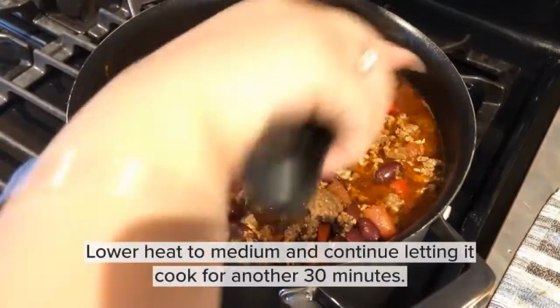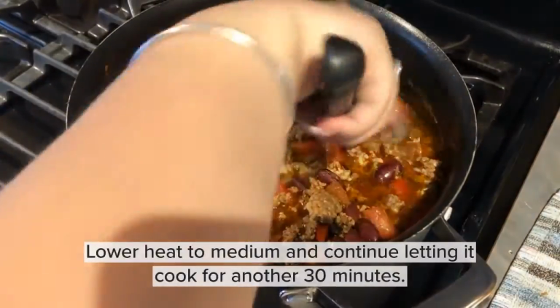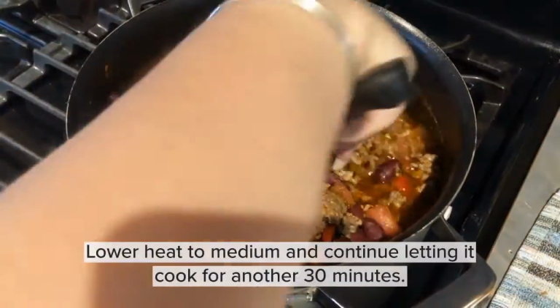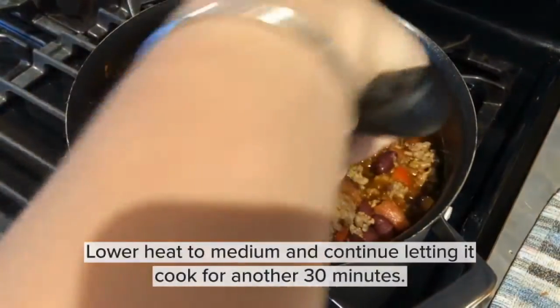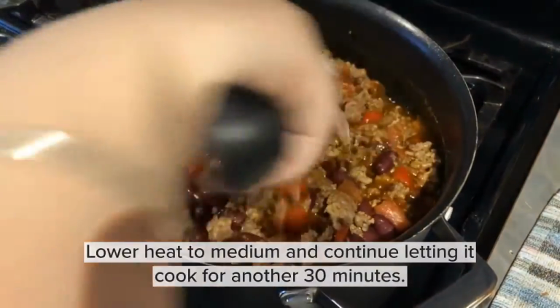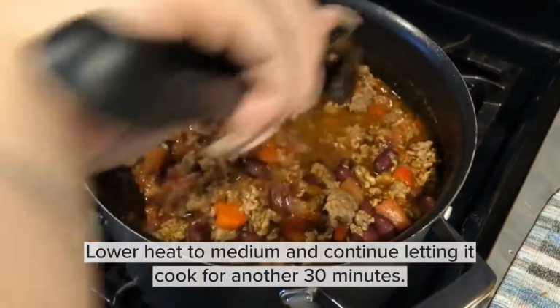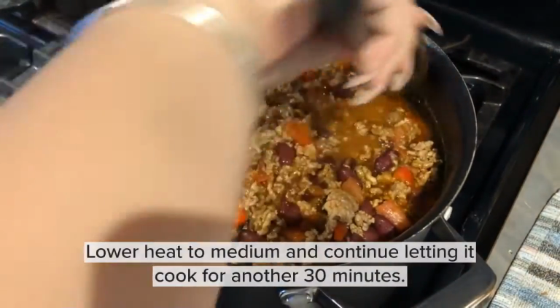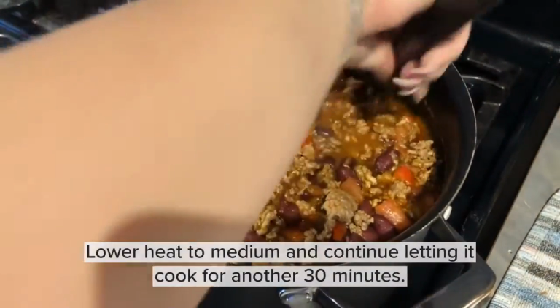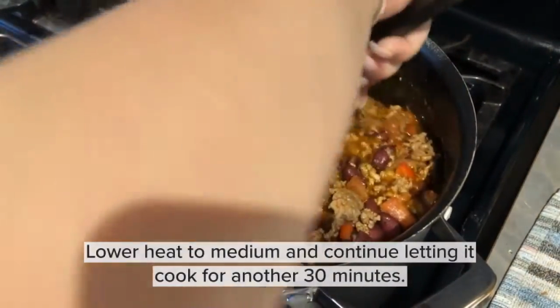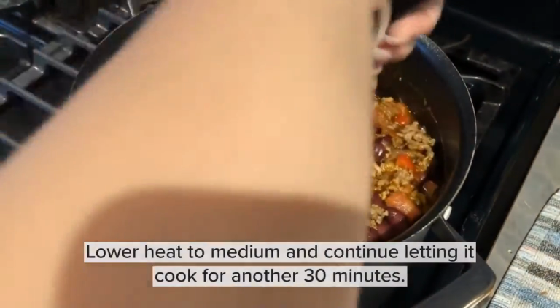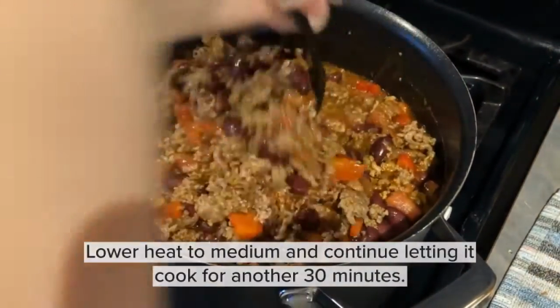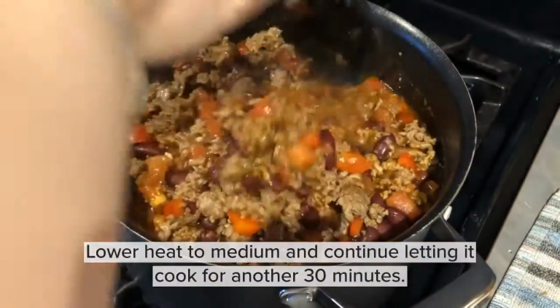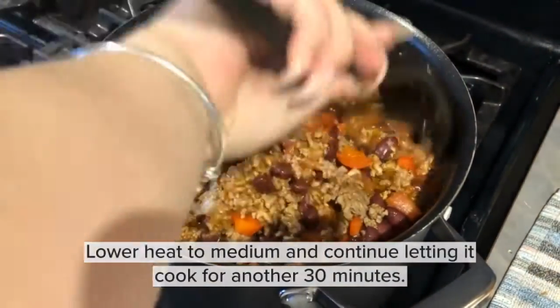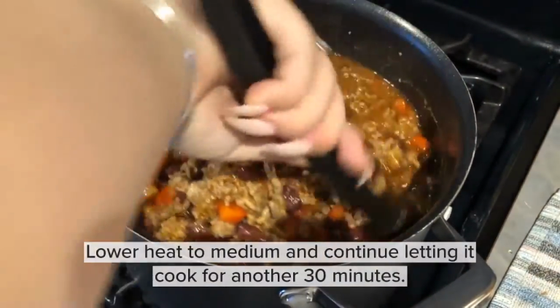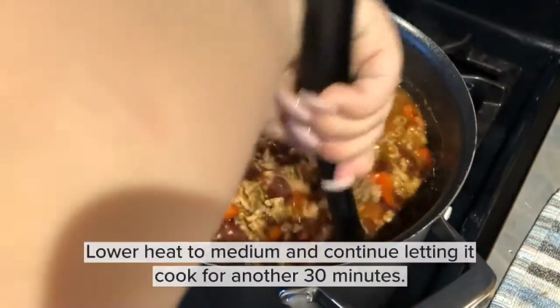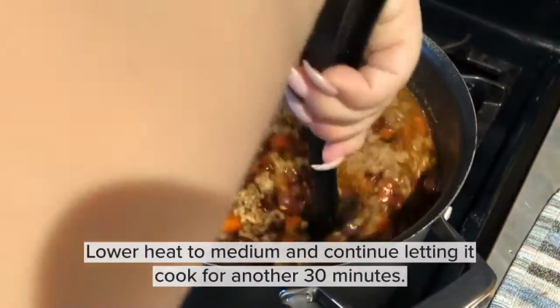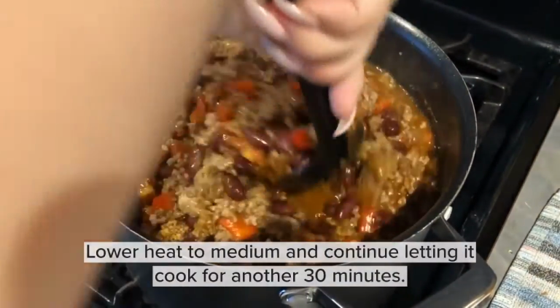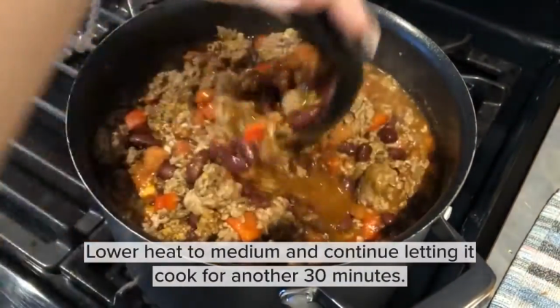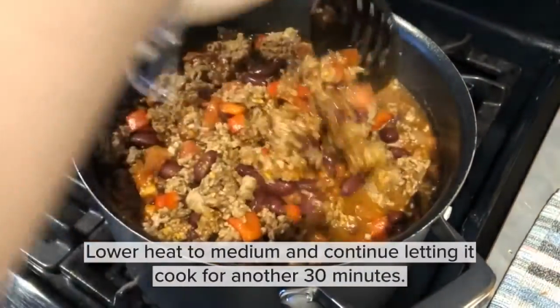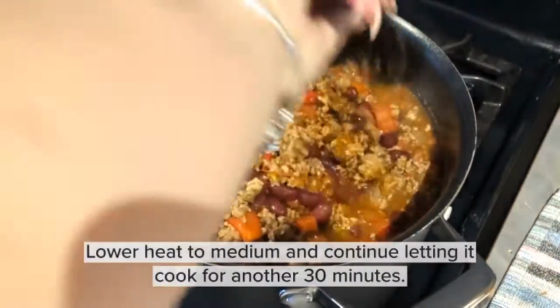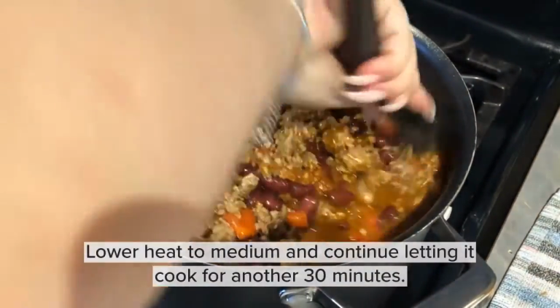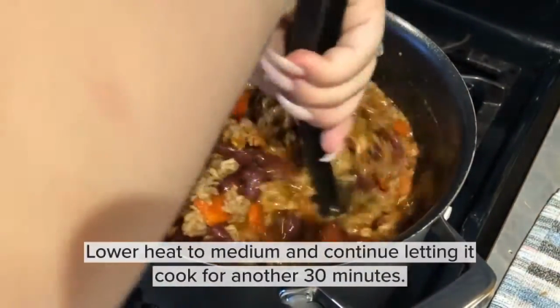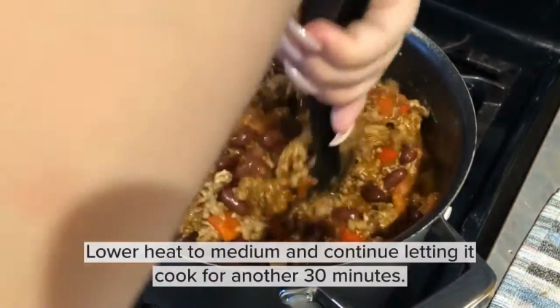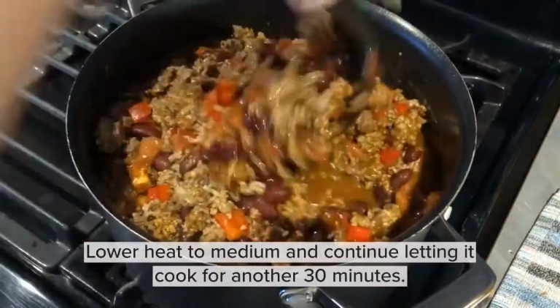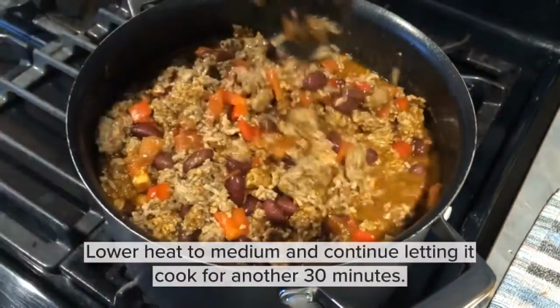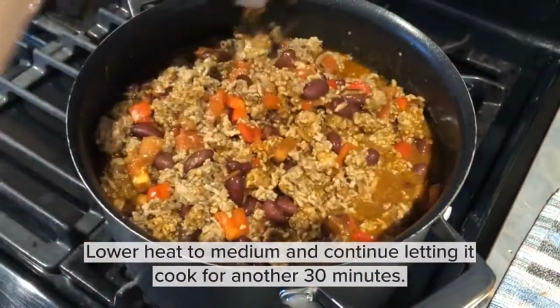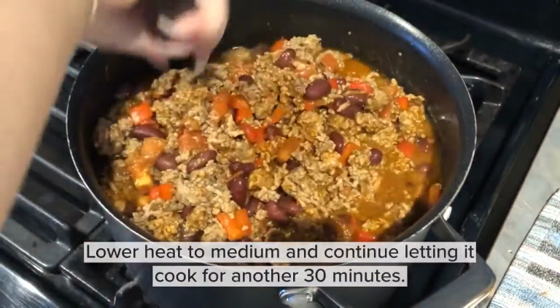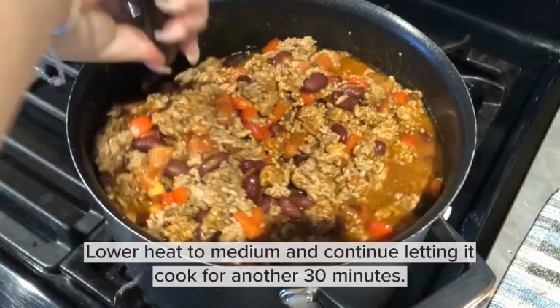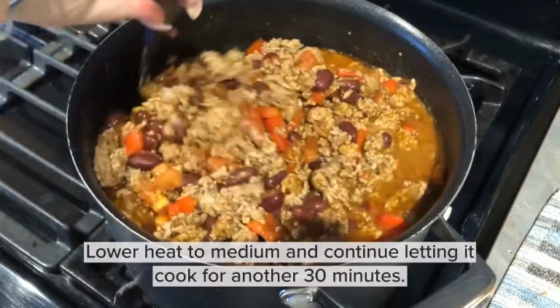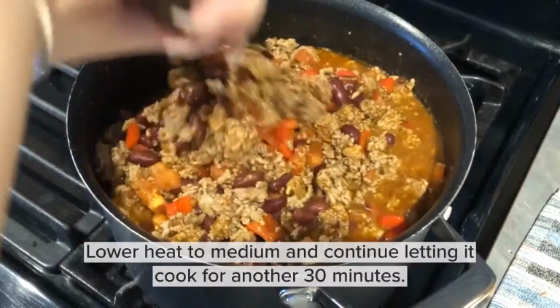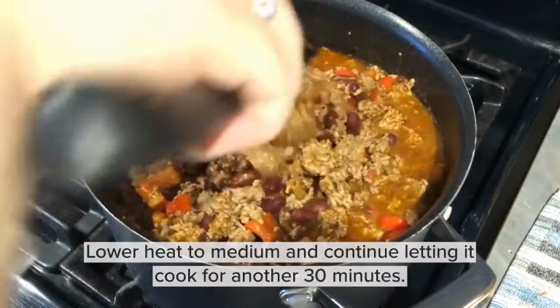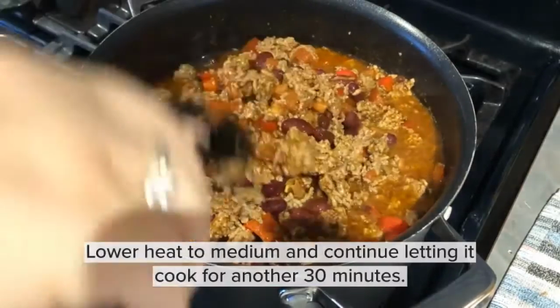You're going to lower the heat to medium and continue letting it cook for about another 30 minutes.